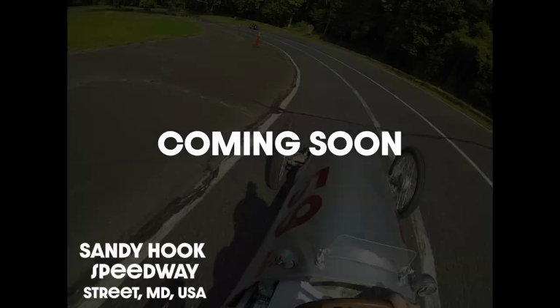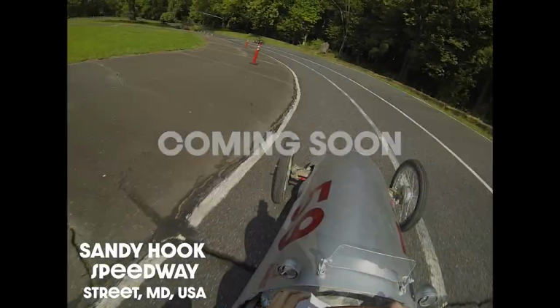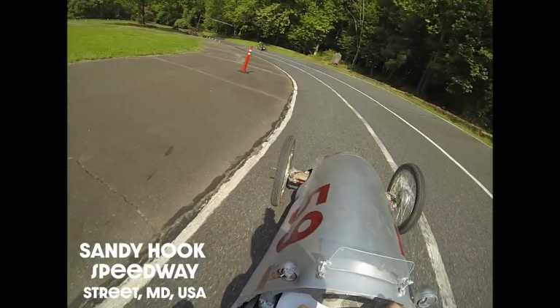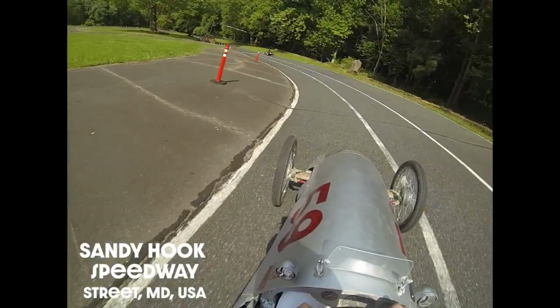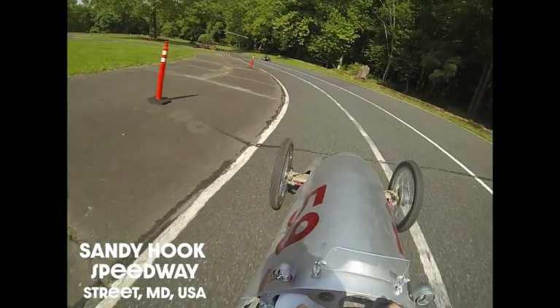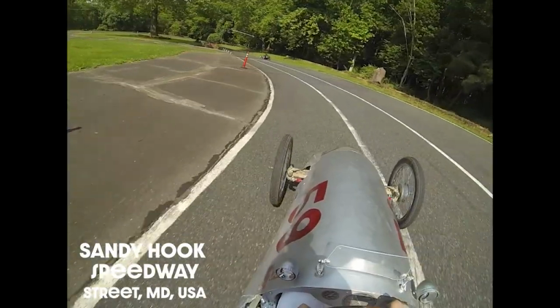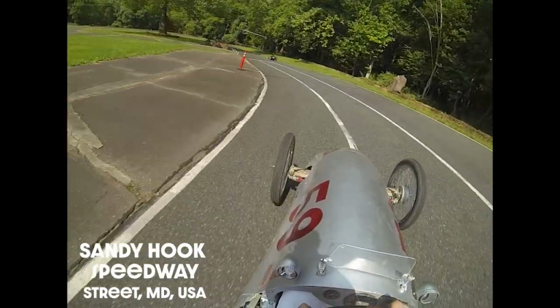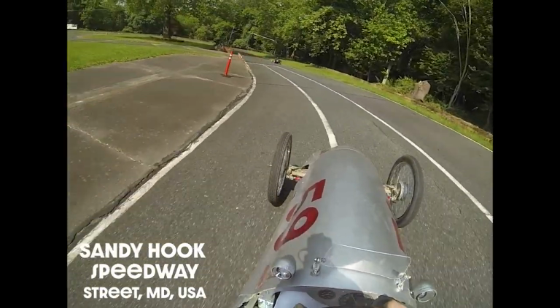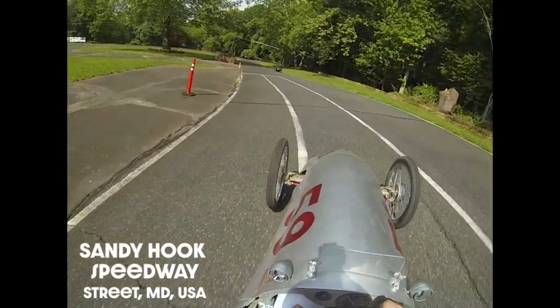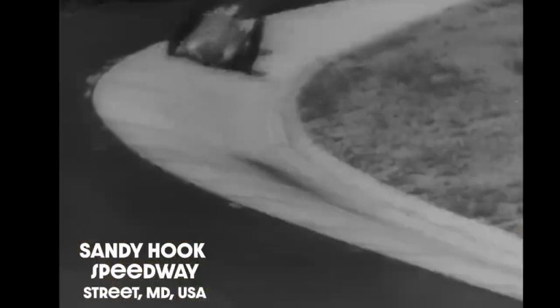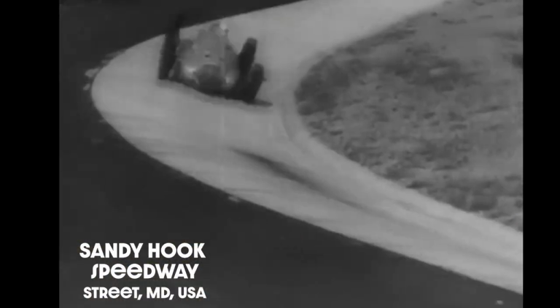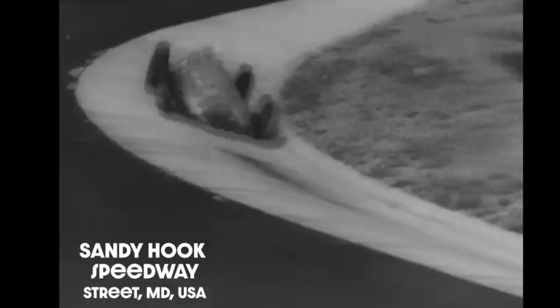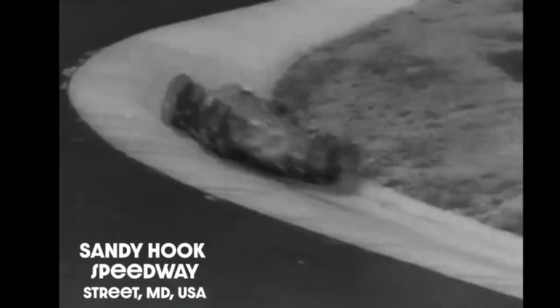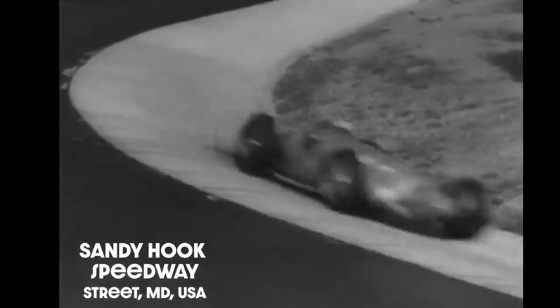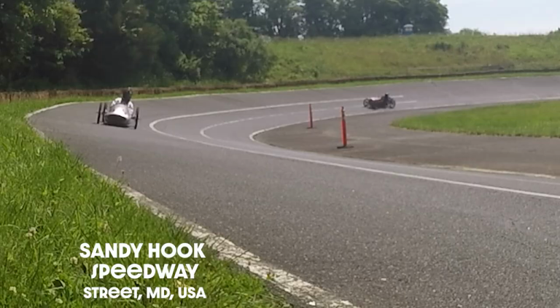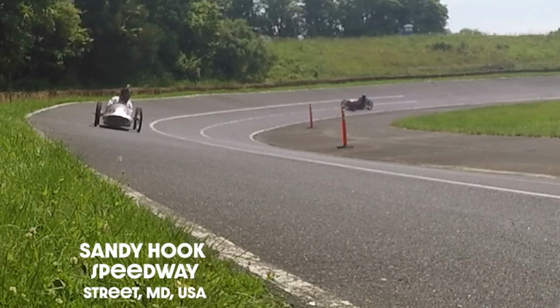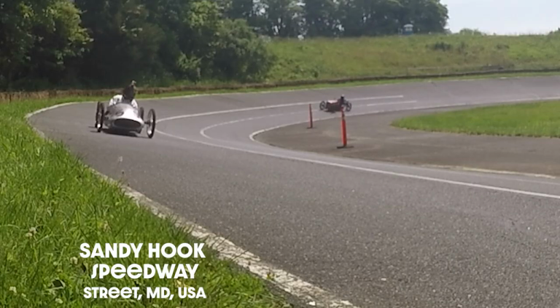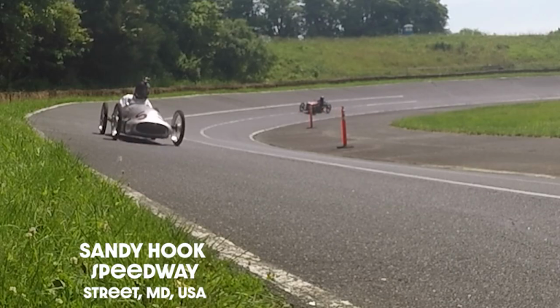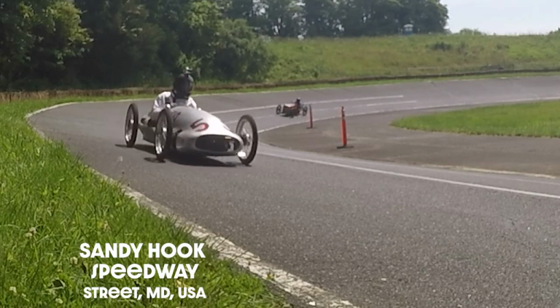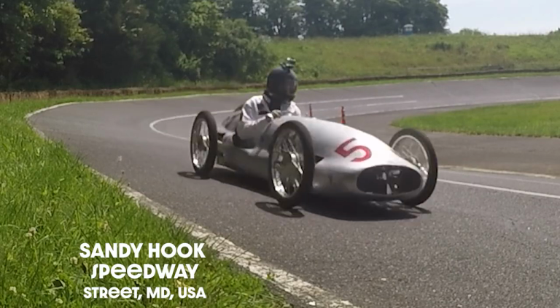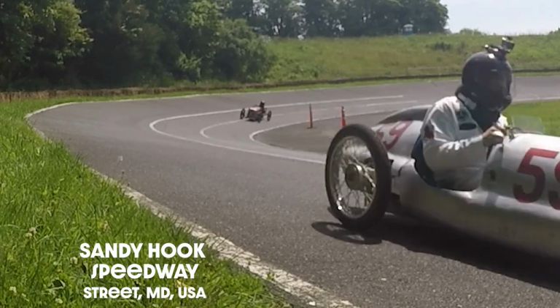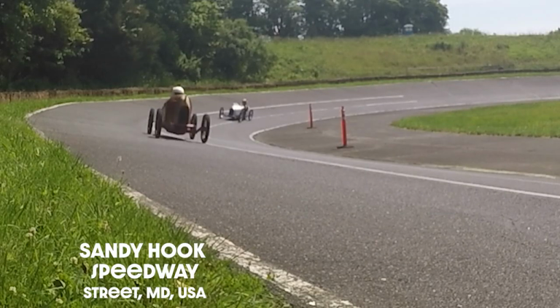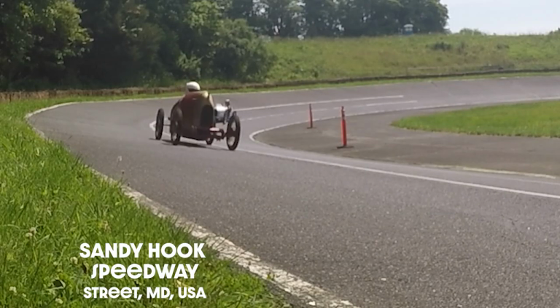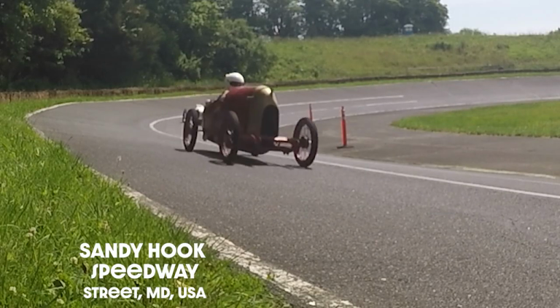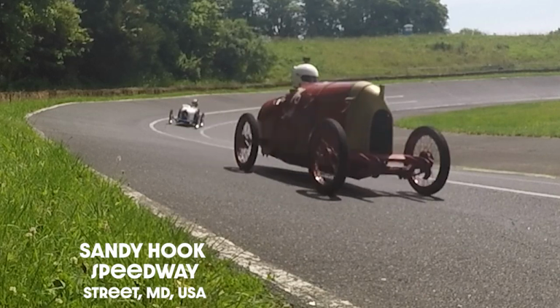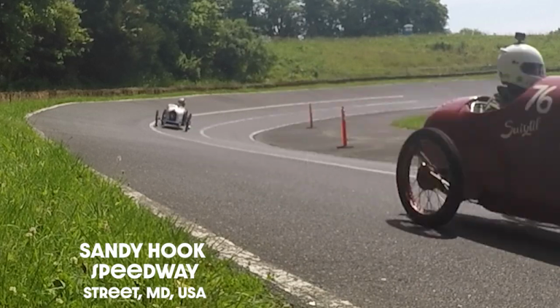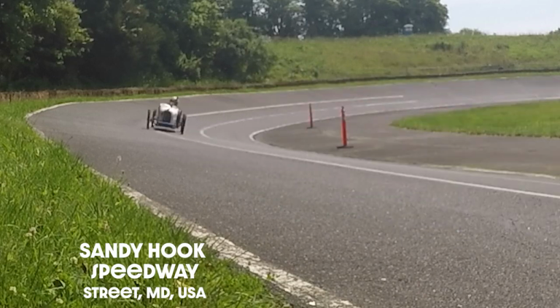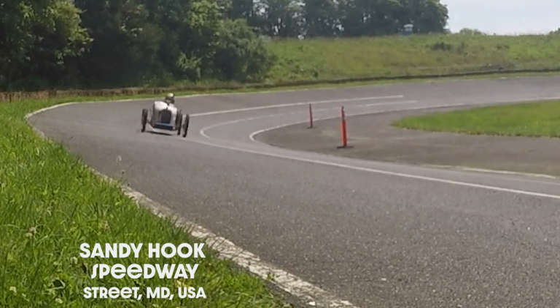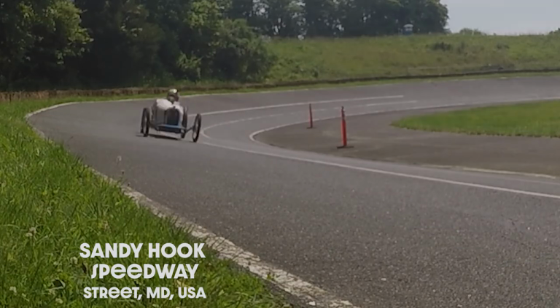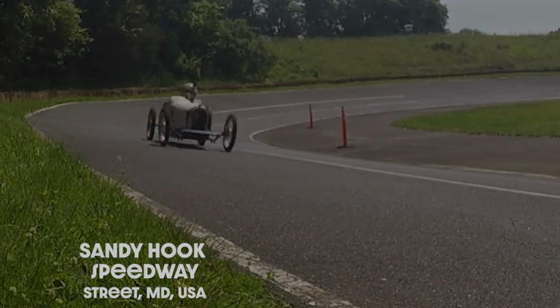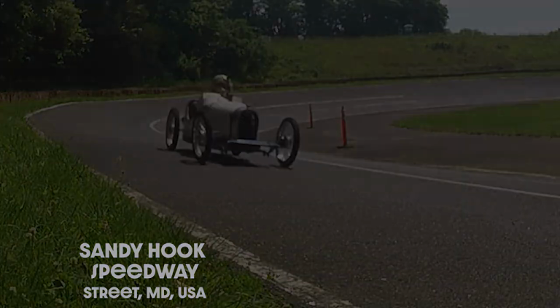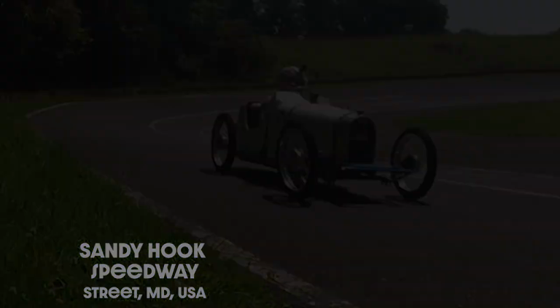This car is blowing around what looks like the Nürburgring carousel. Yeah, yeah, right, right. Very, very cool.